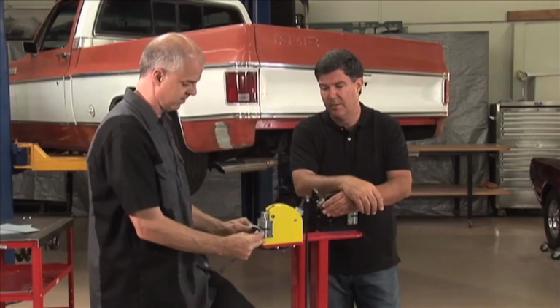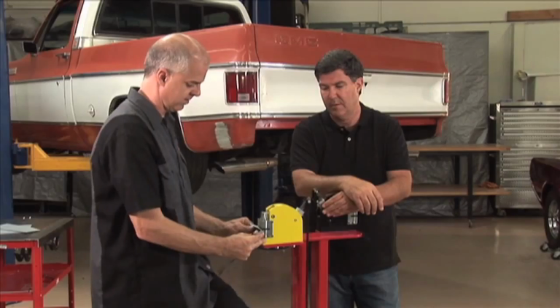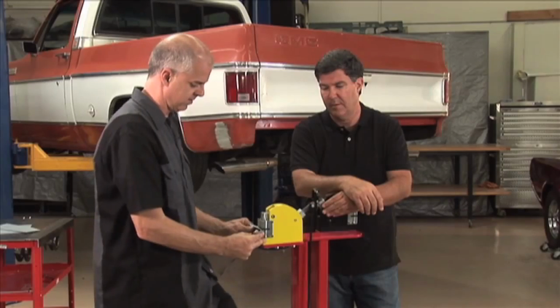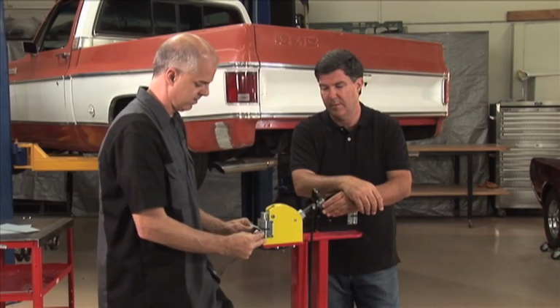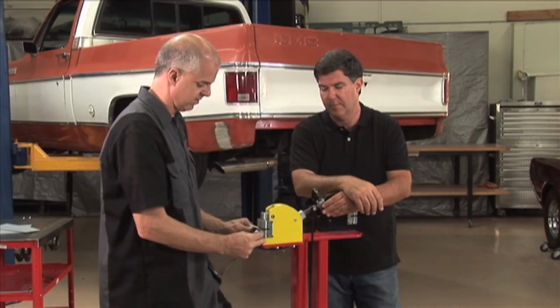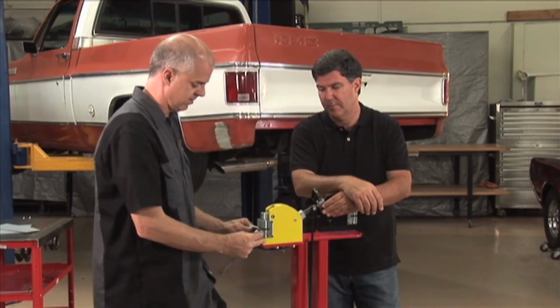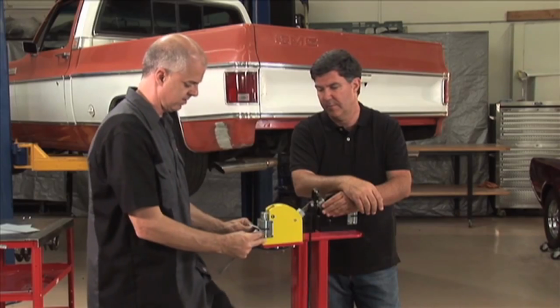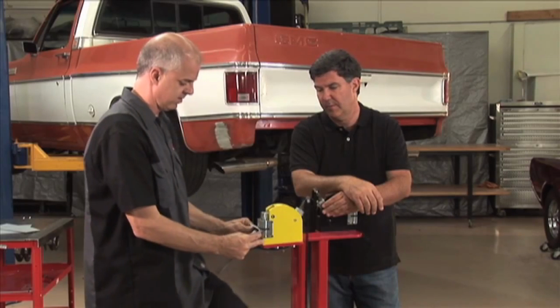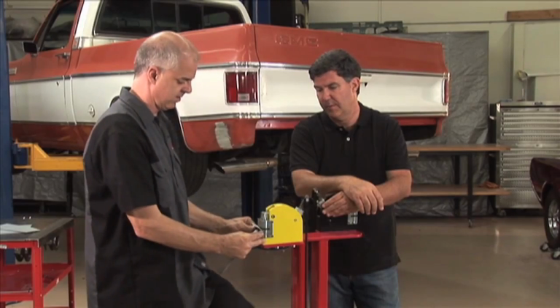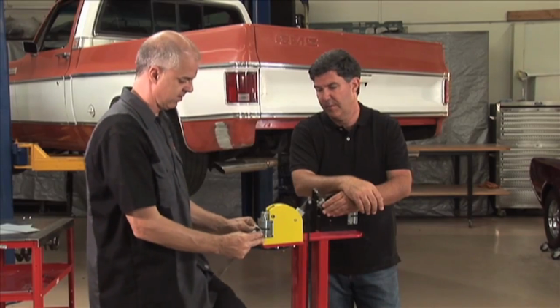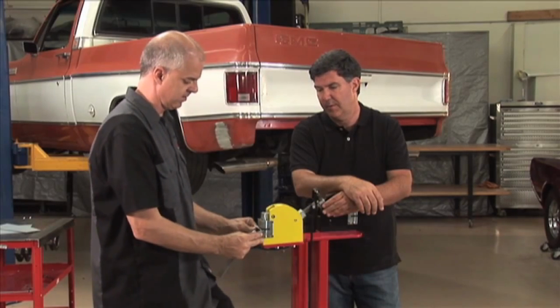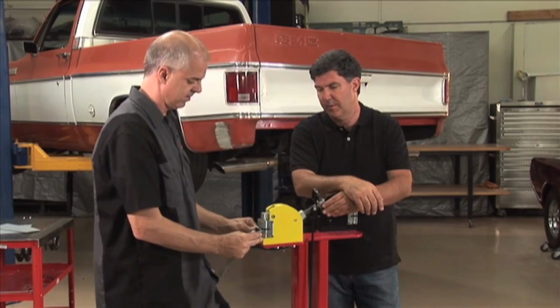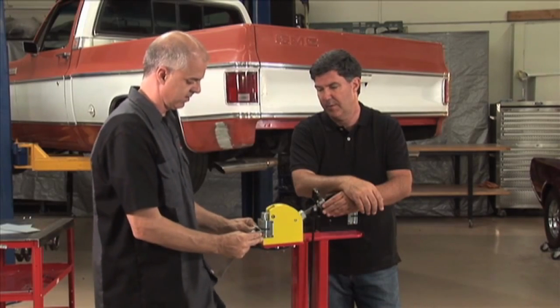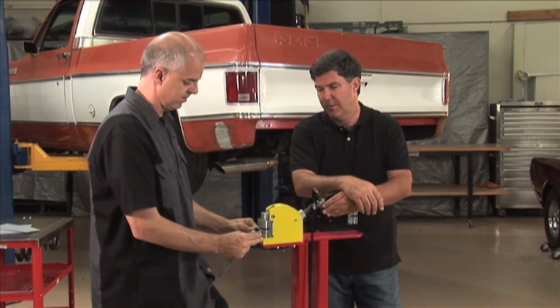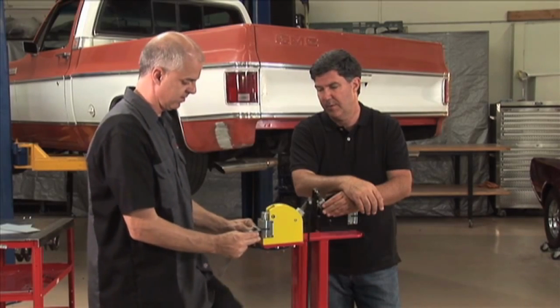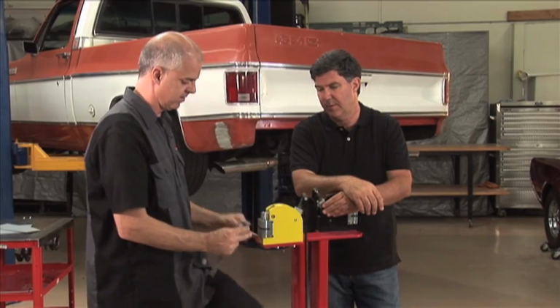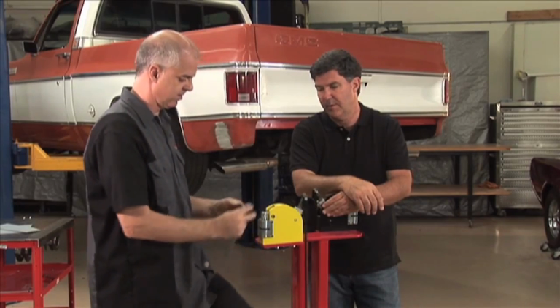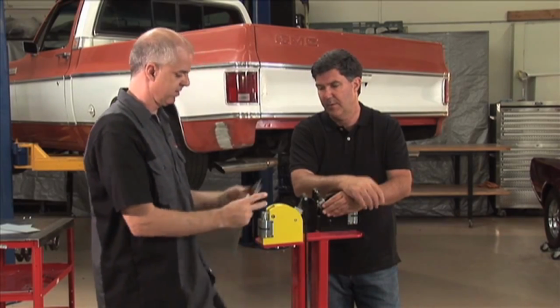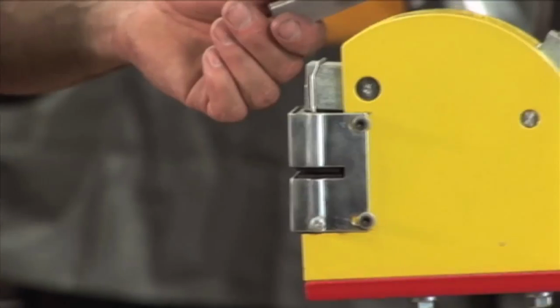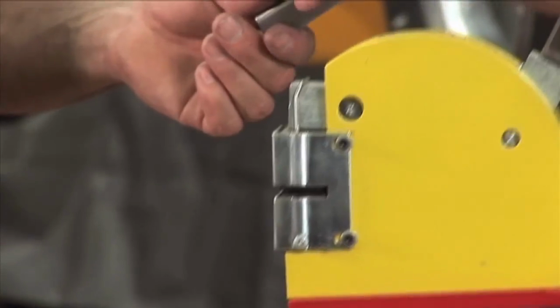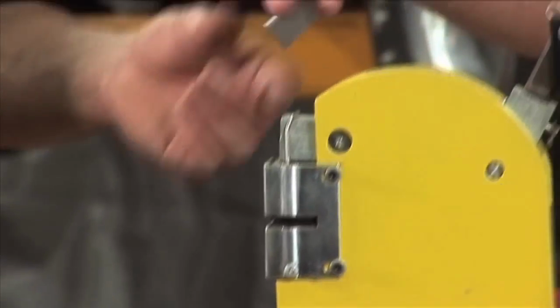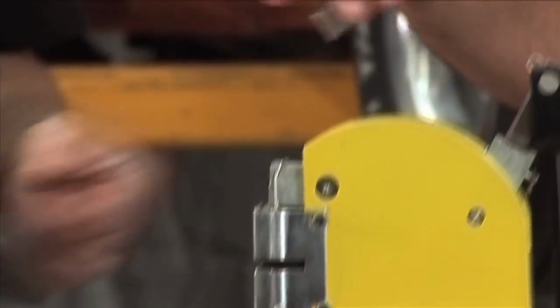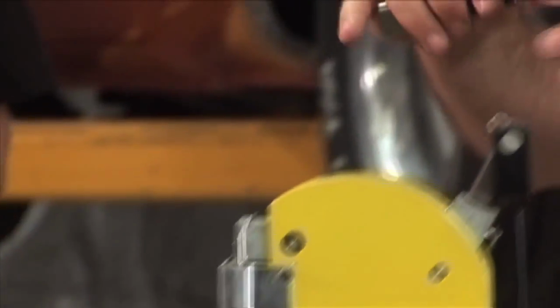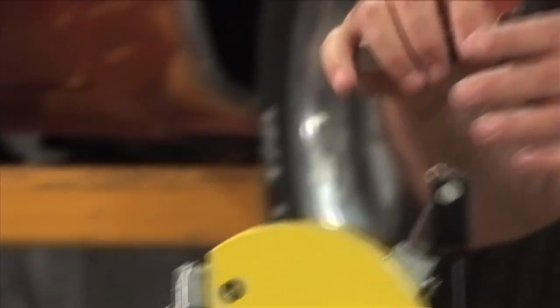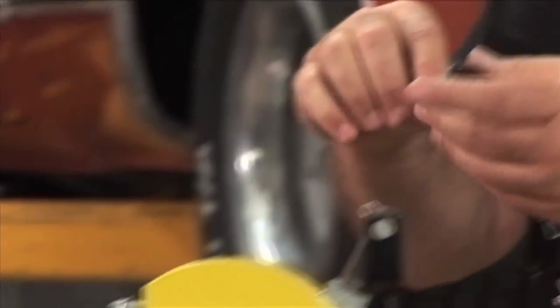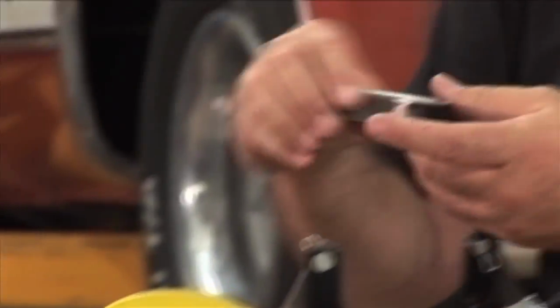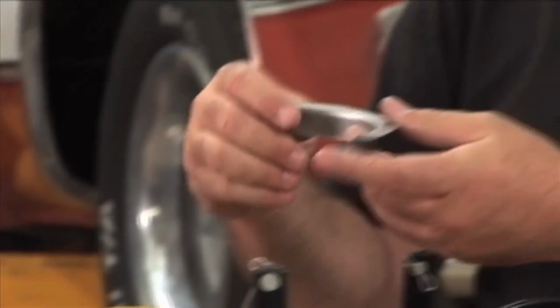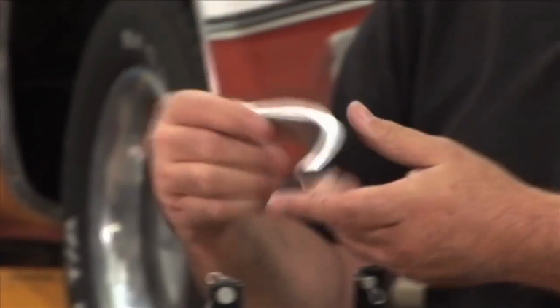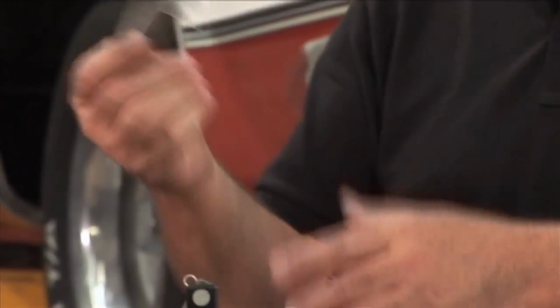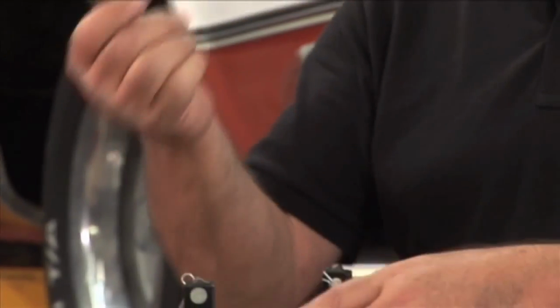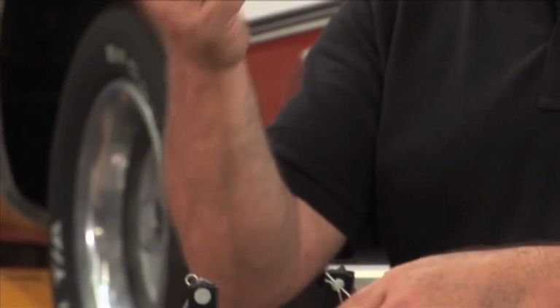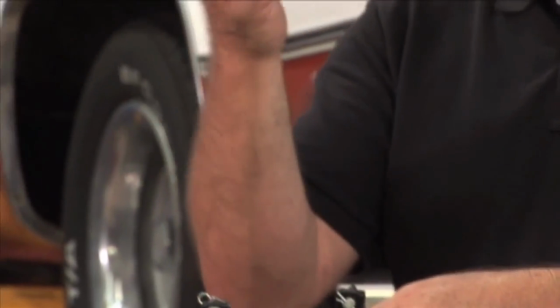There you go. Great. Great final product.